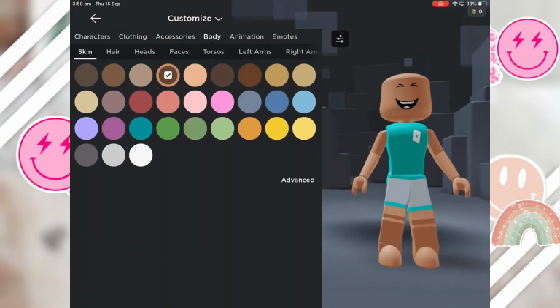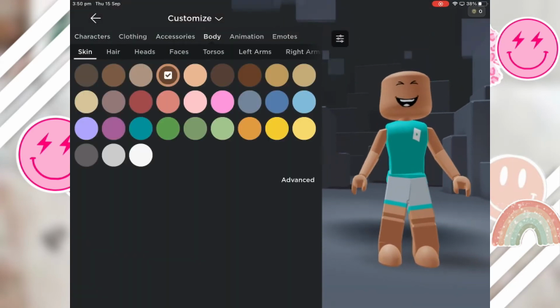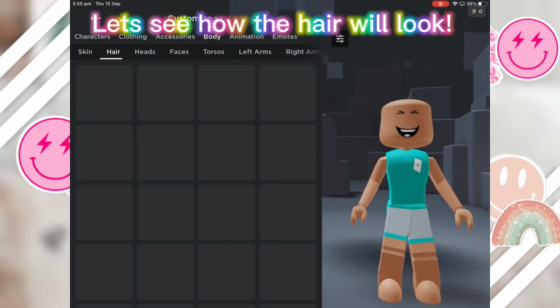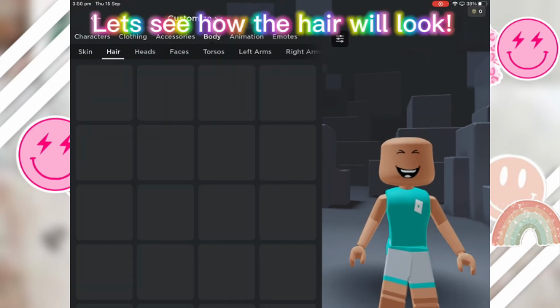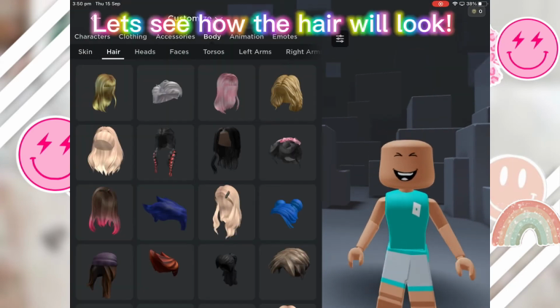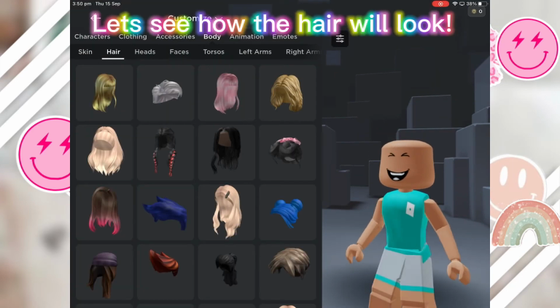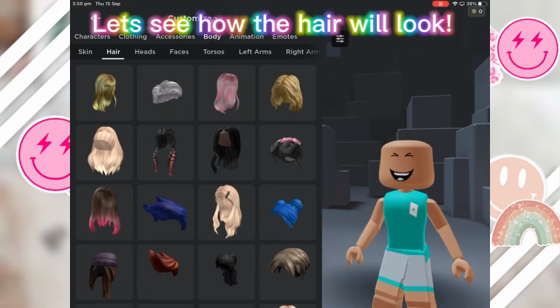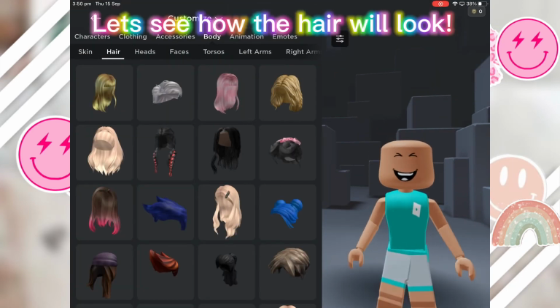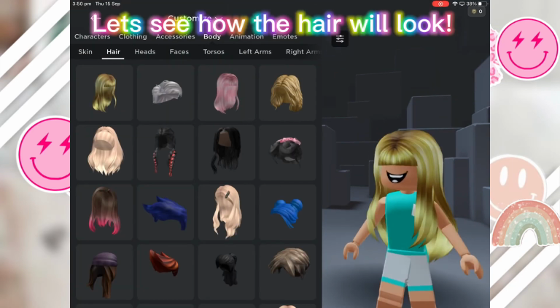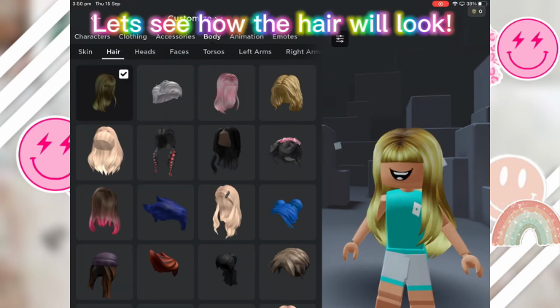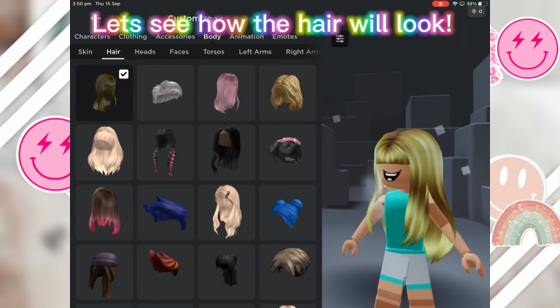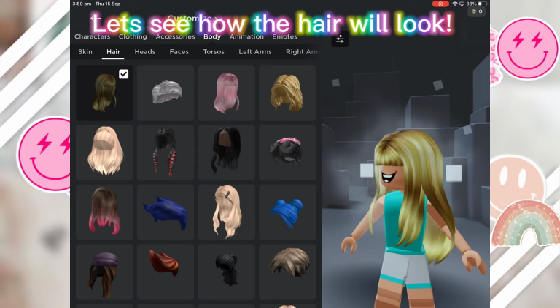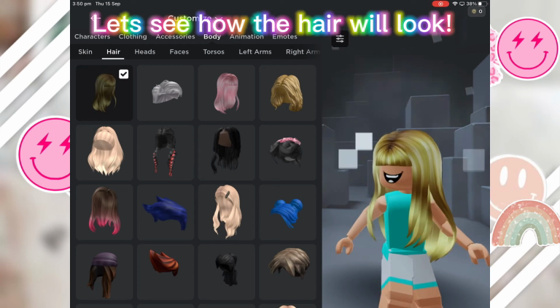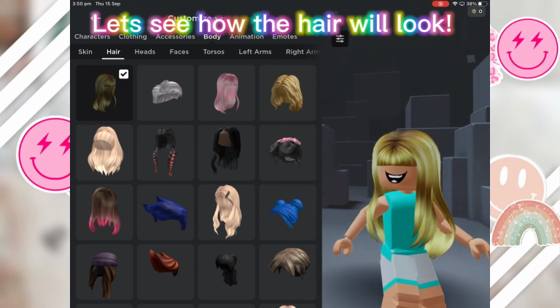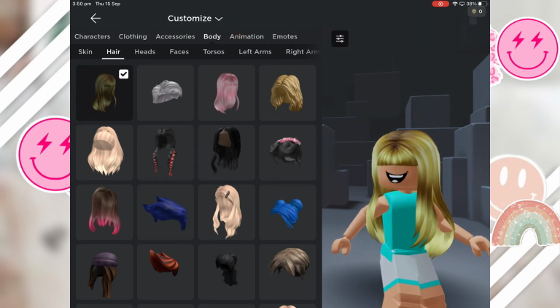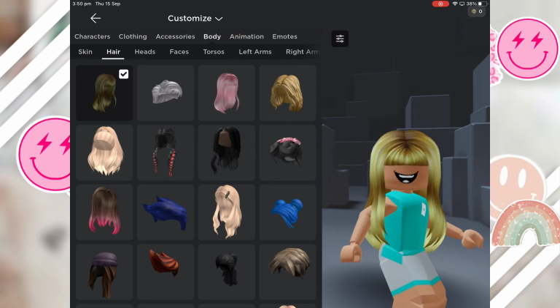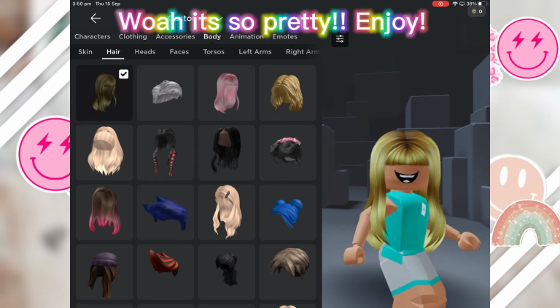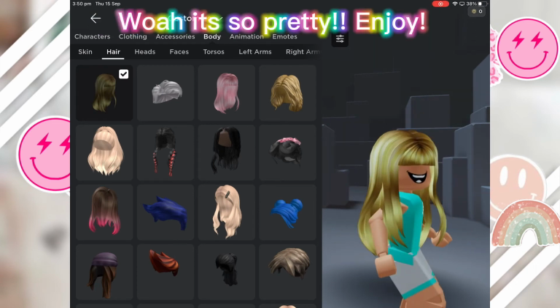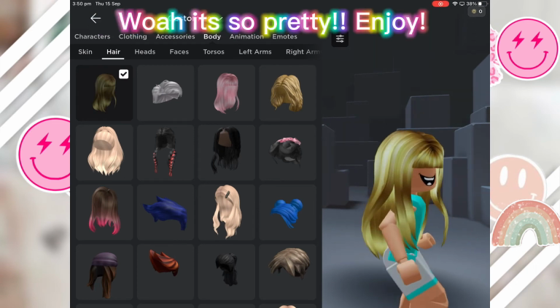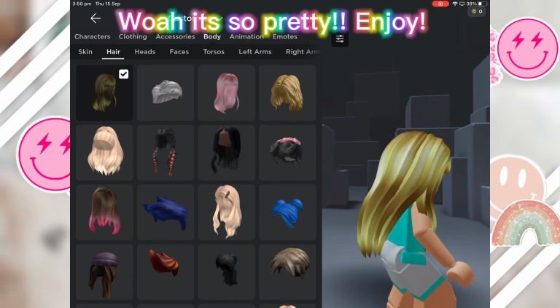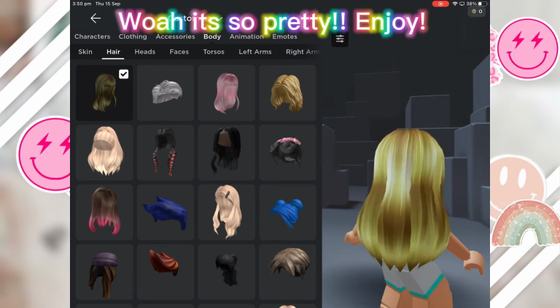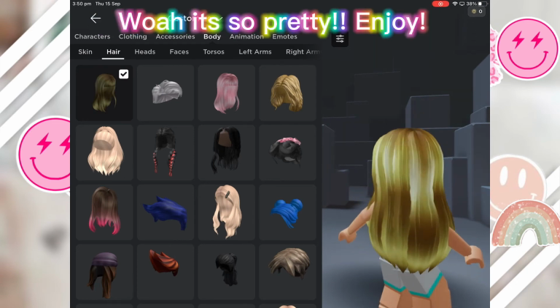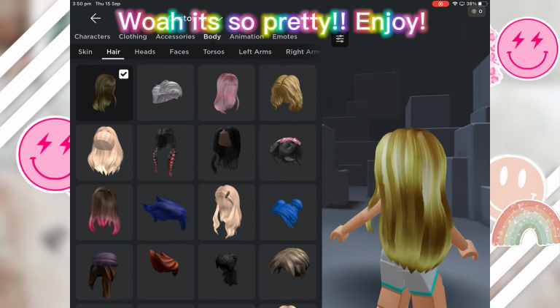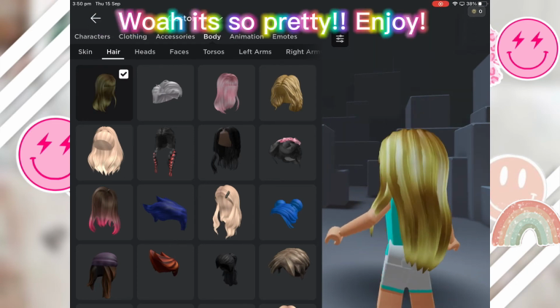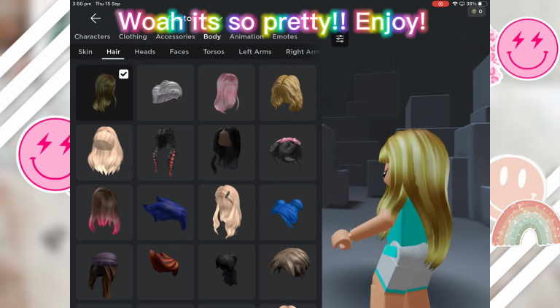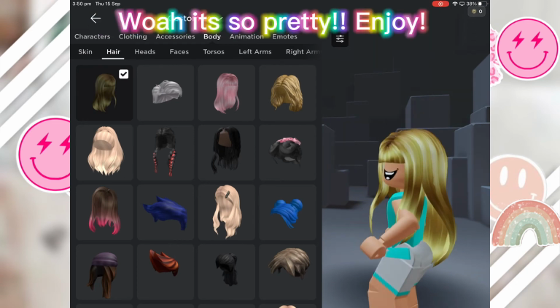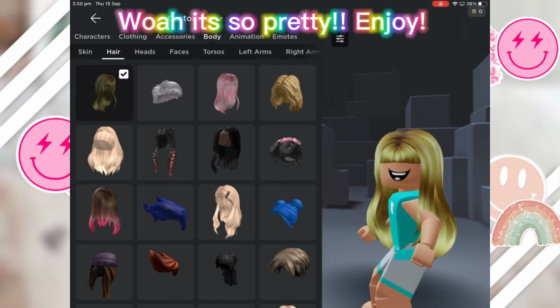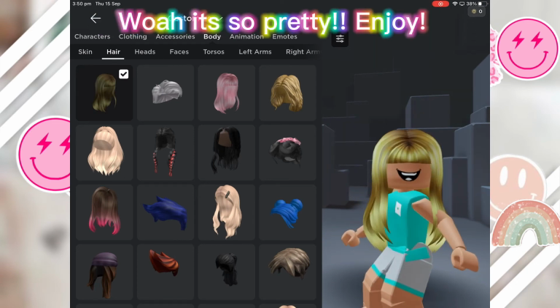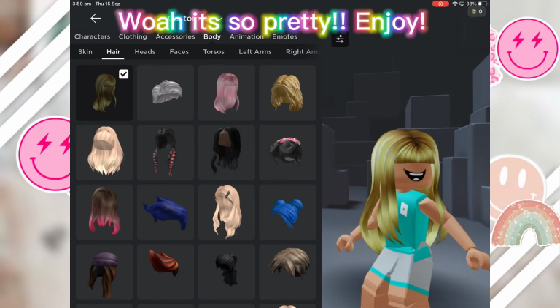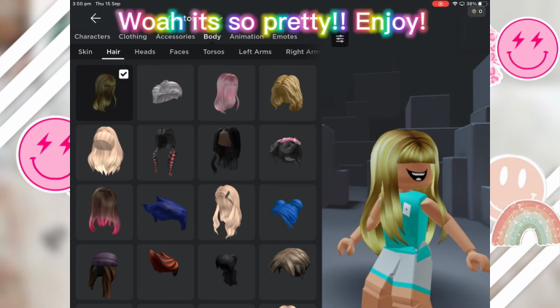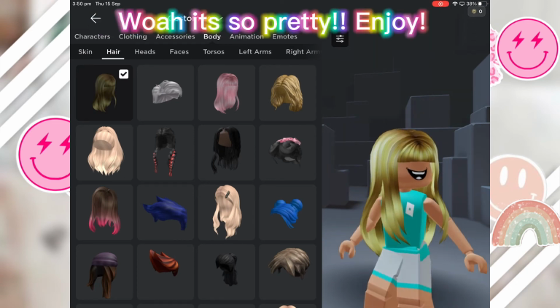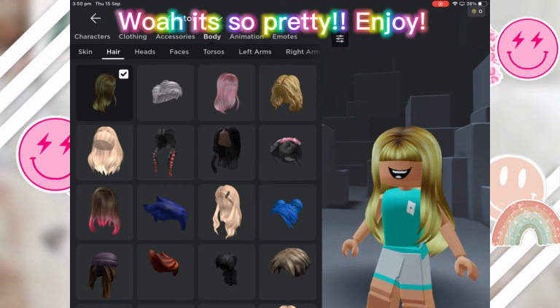Let's see how the hair will look. Wow, it's so pretty! Enjoy!